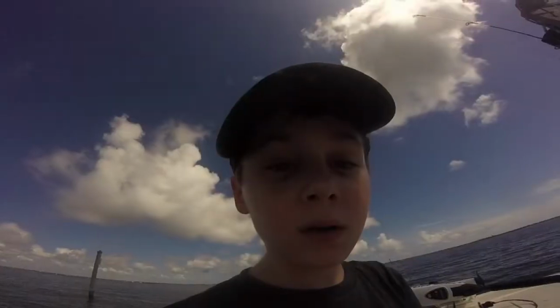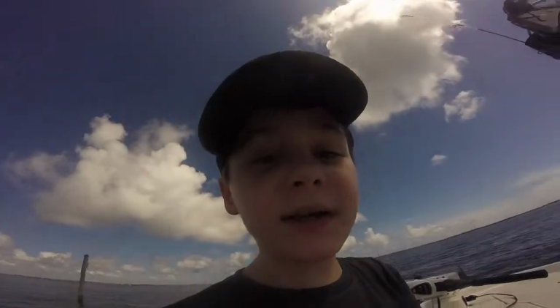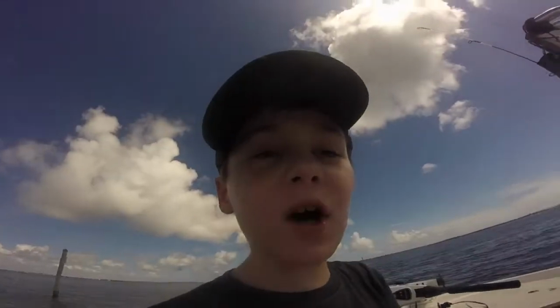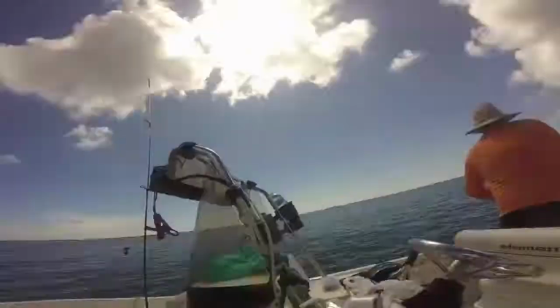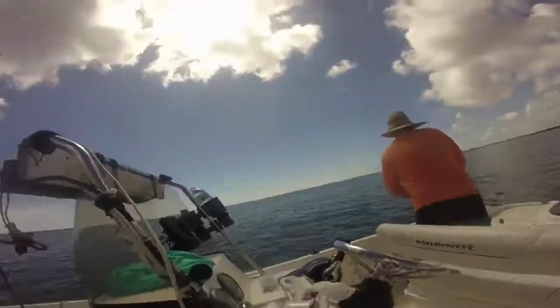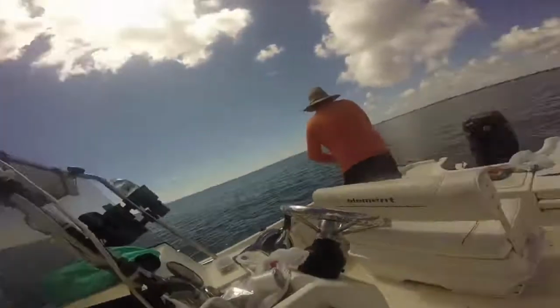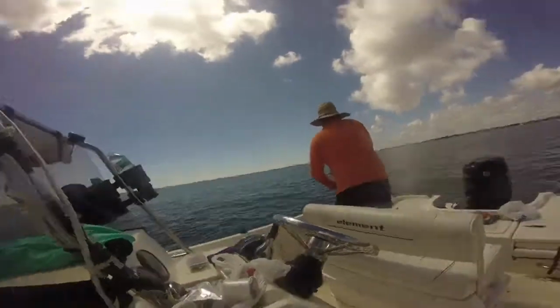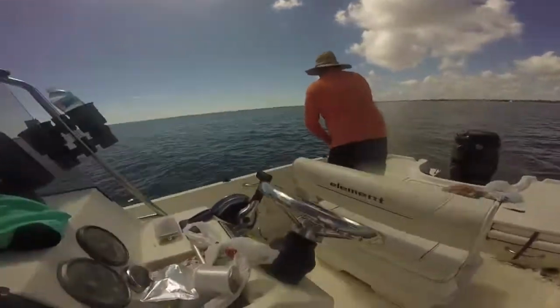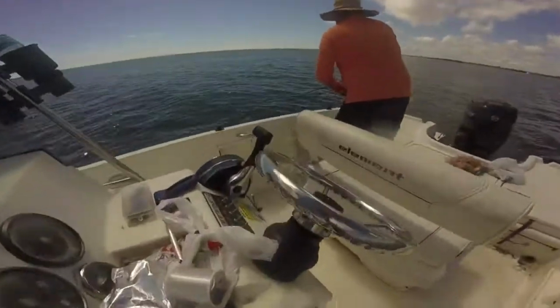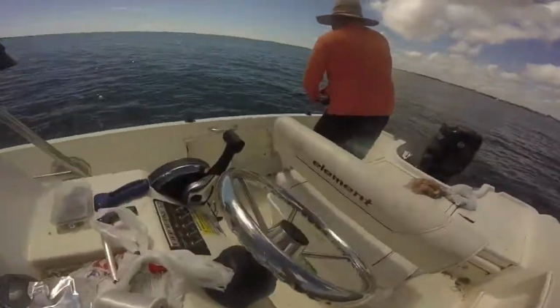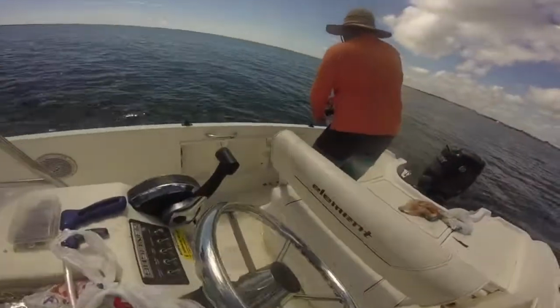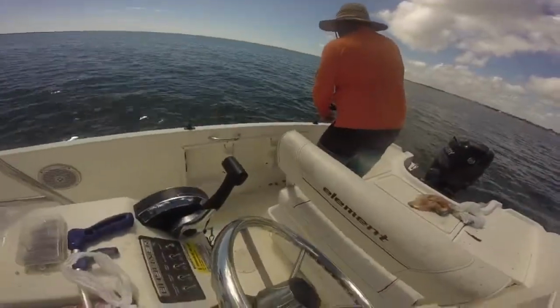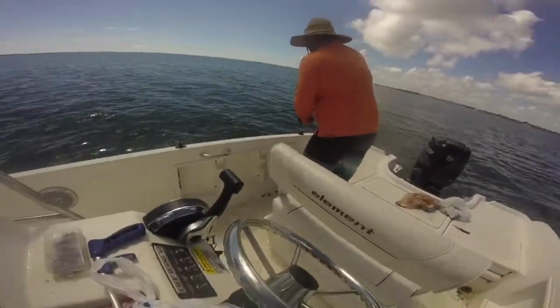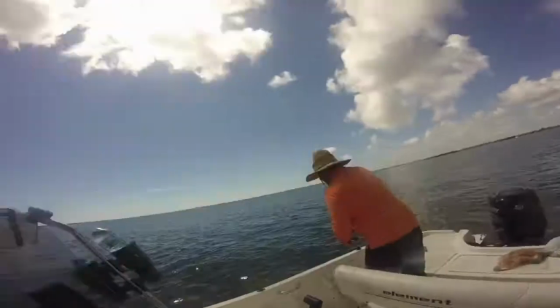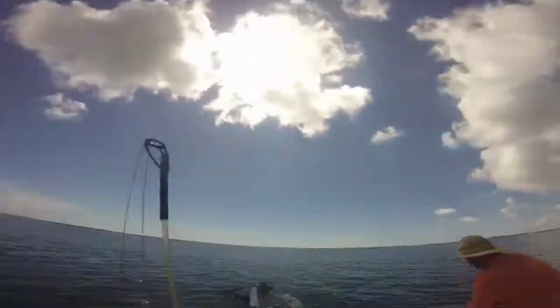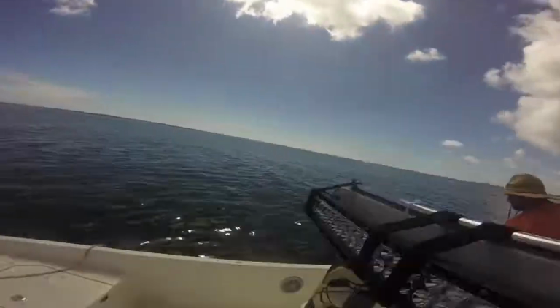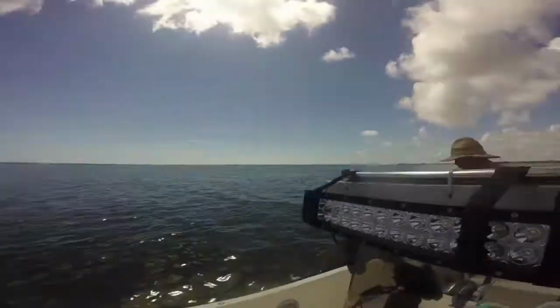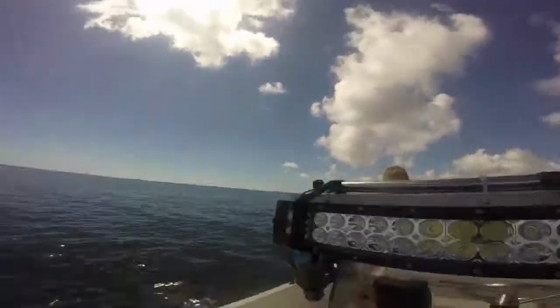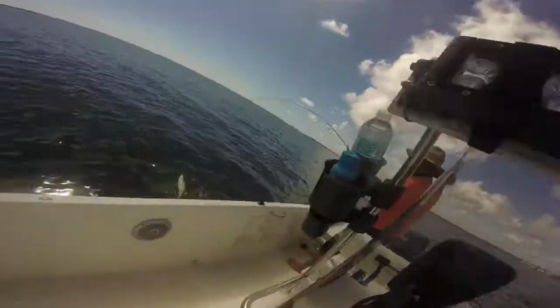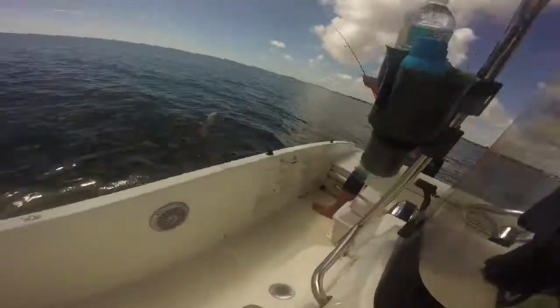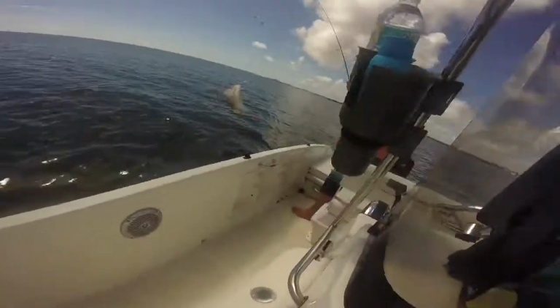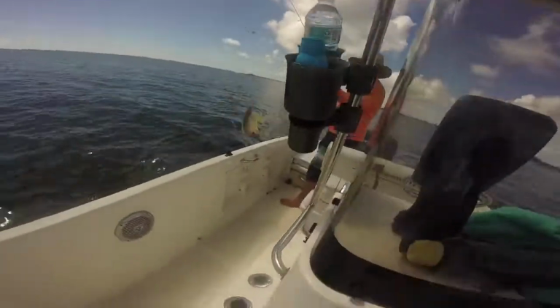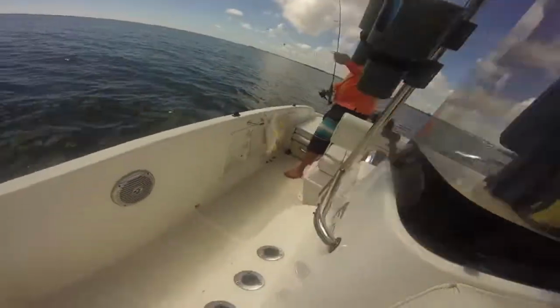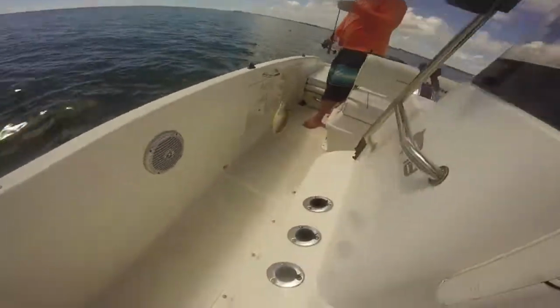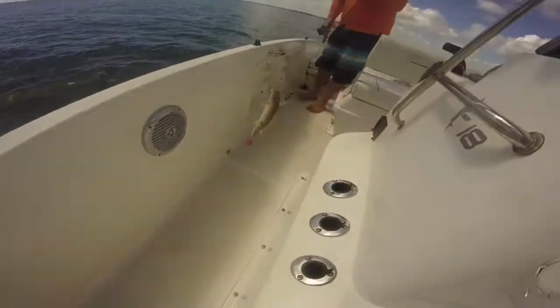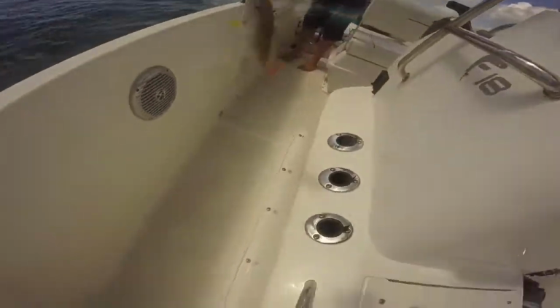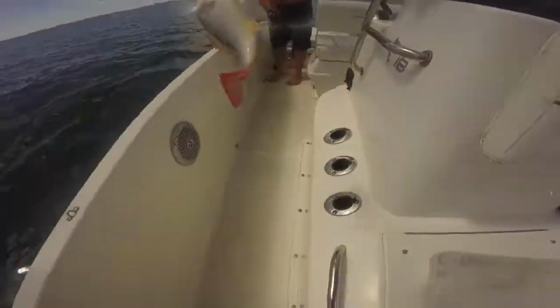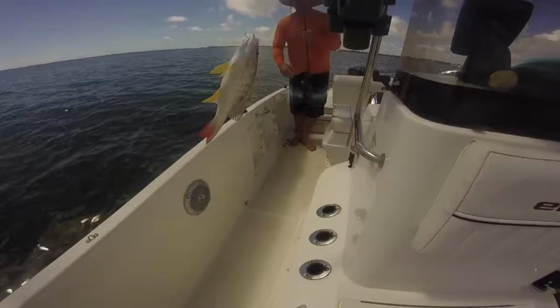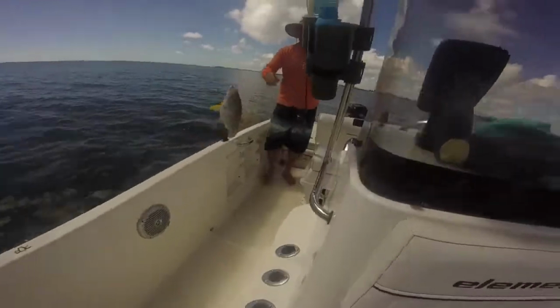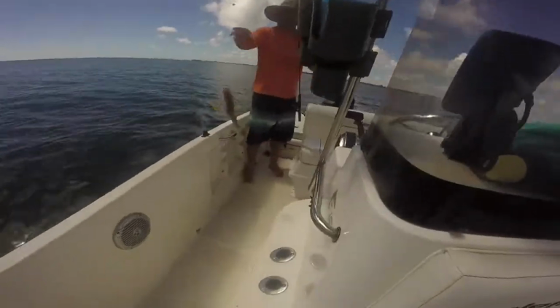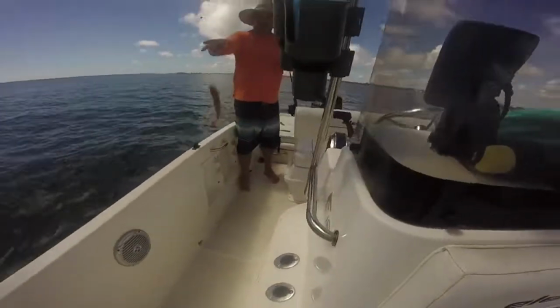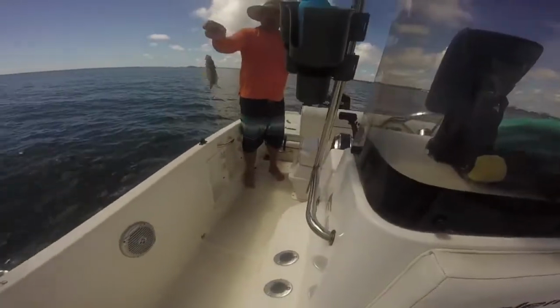He's on, he's rolling it in. It's a lane — whoa, that's a big one.